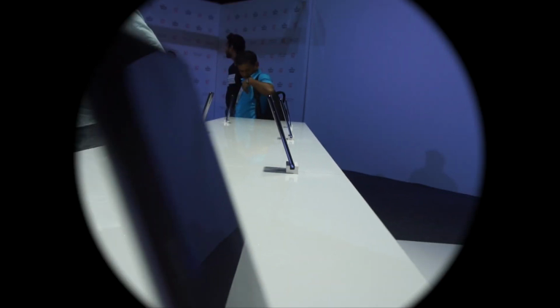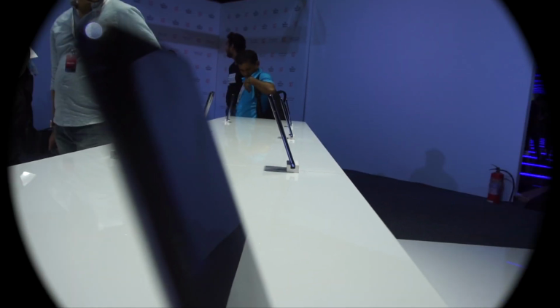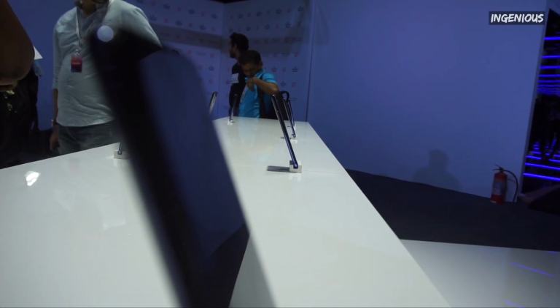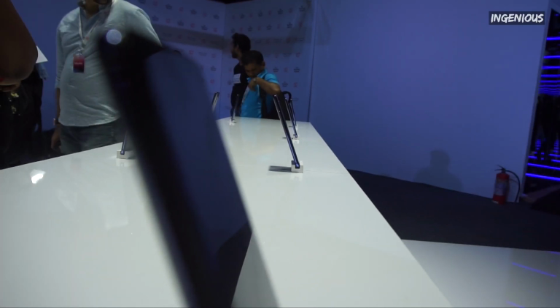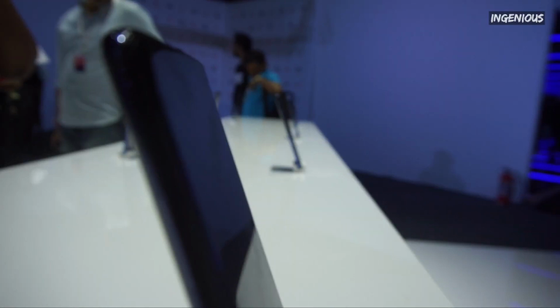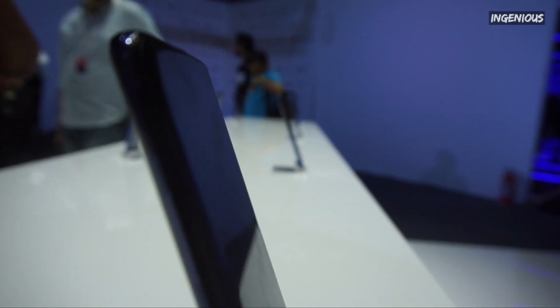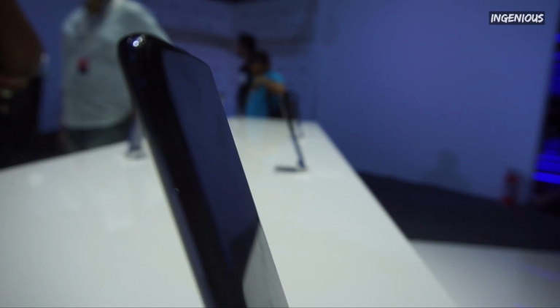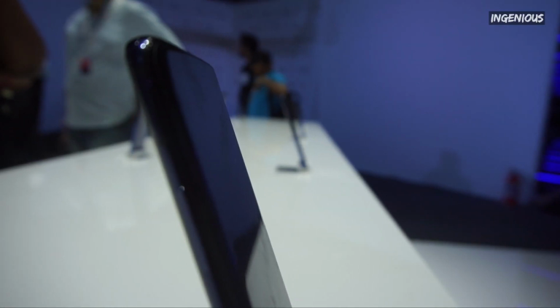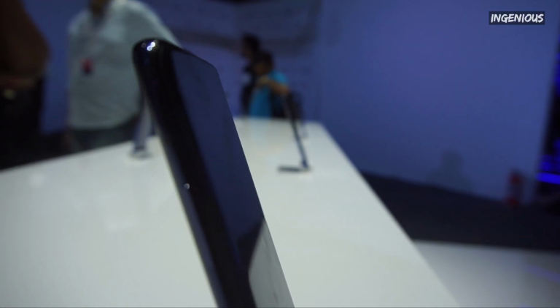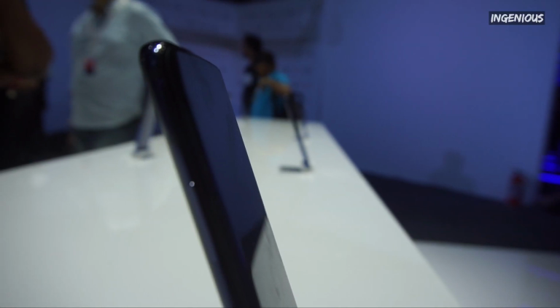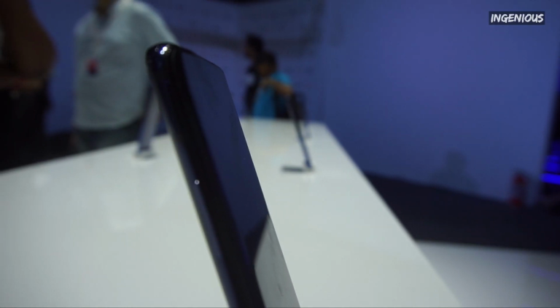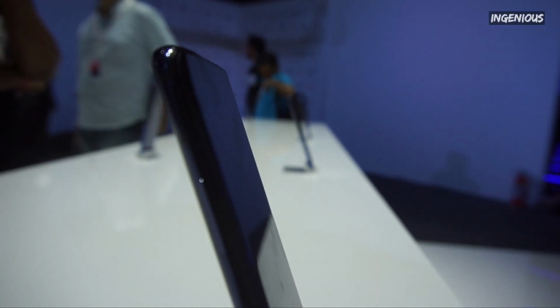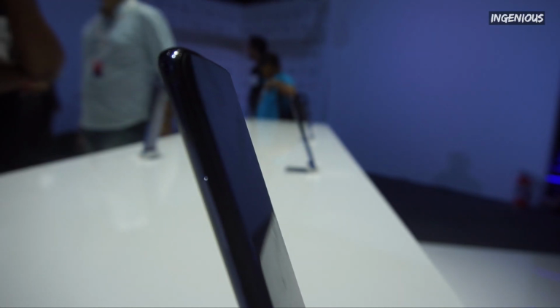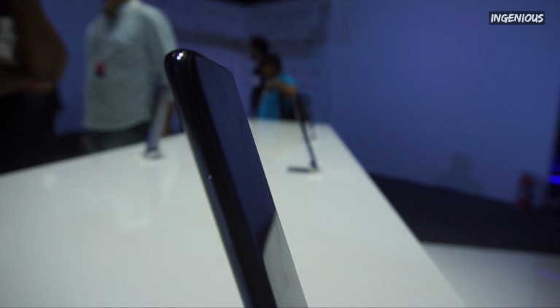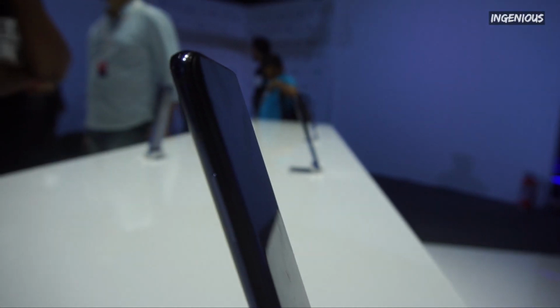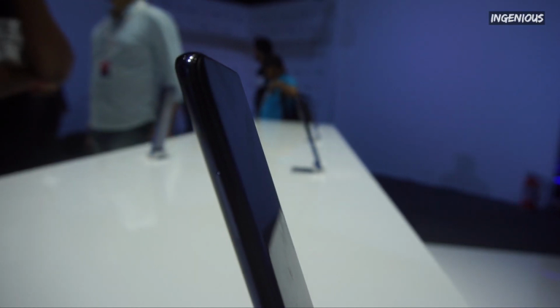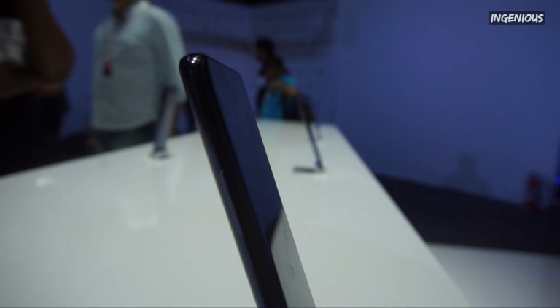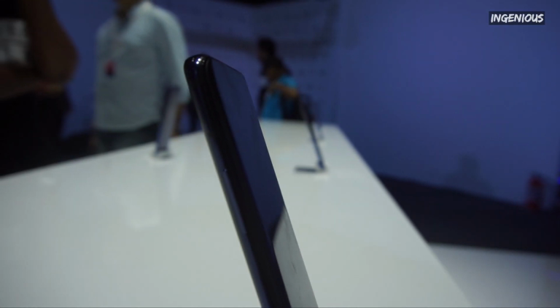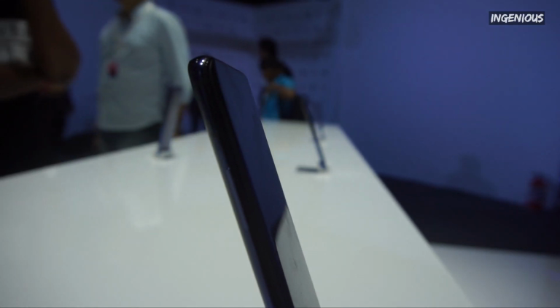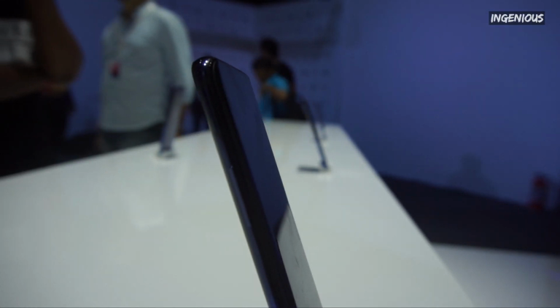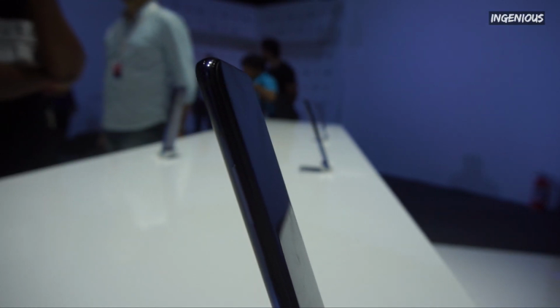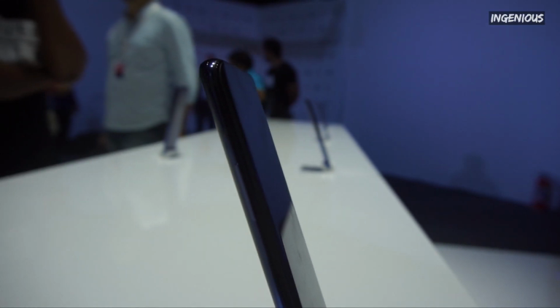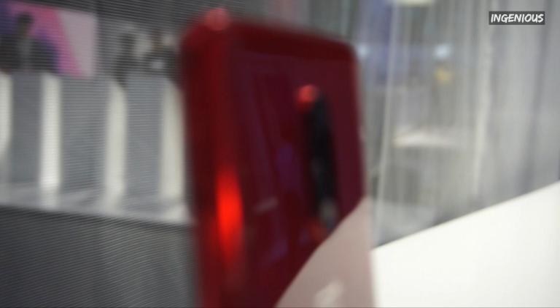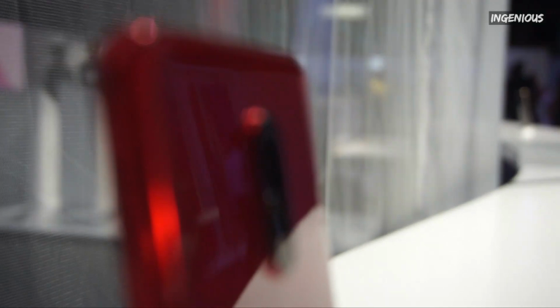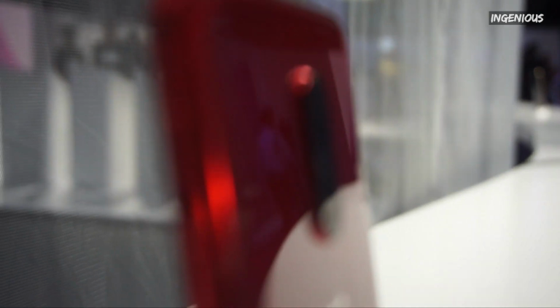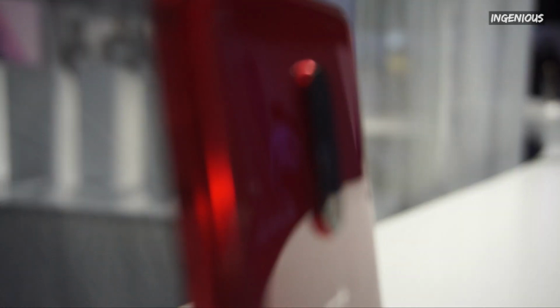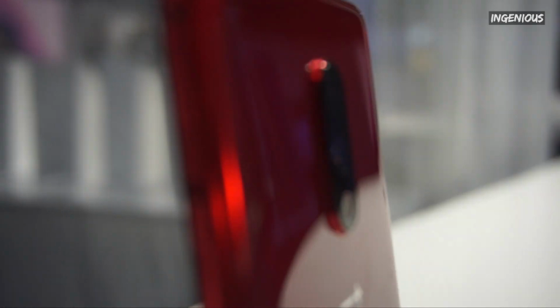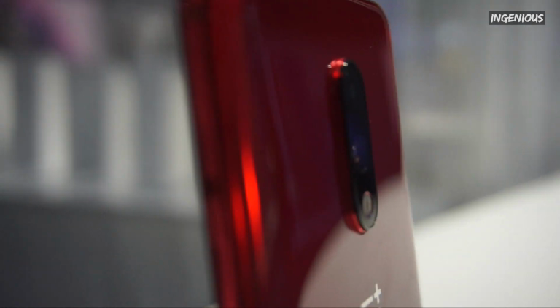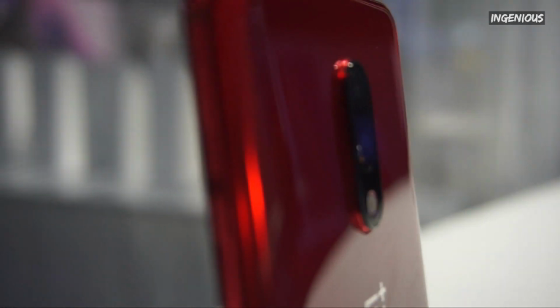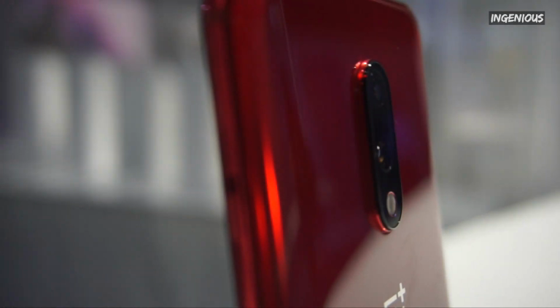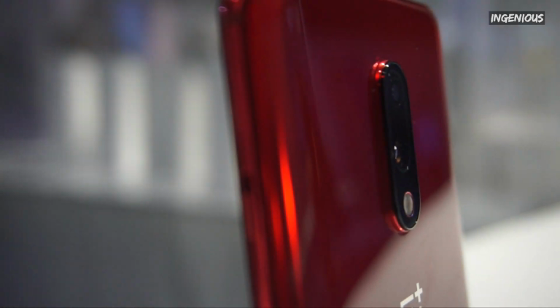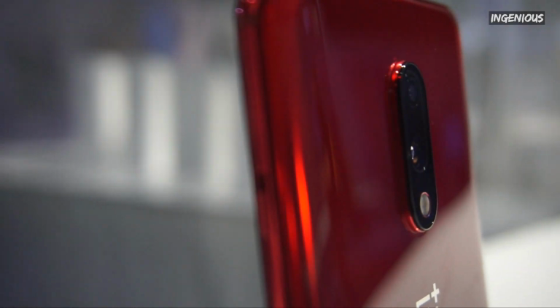OnePlus is known for its flagship phones, and over the years OnePlus has become the most successful premium smartphone brand.